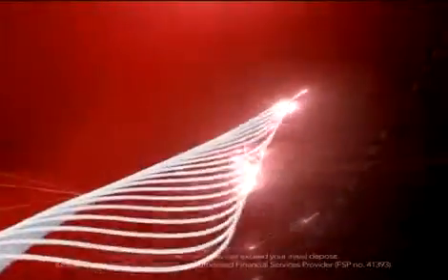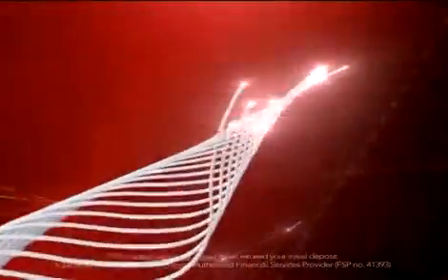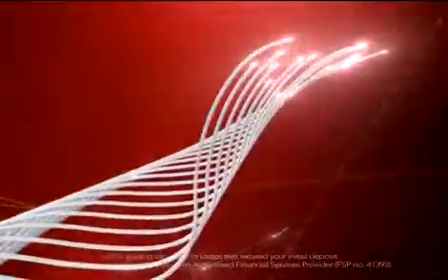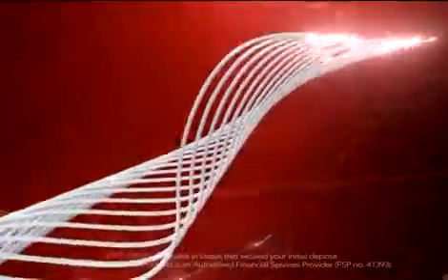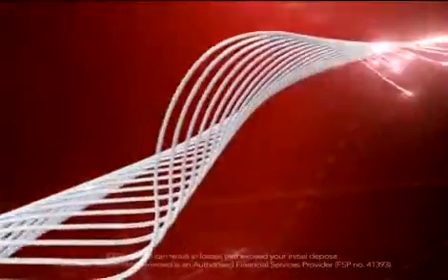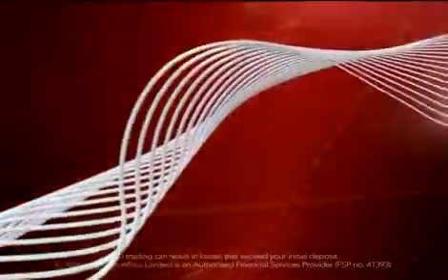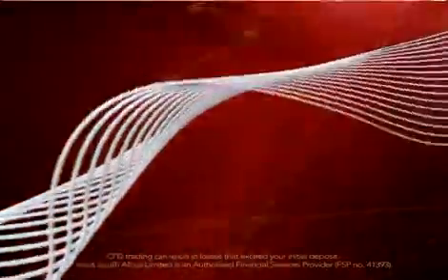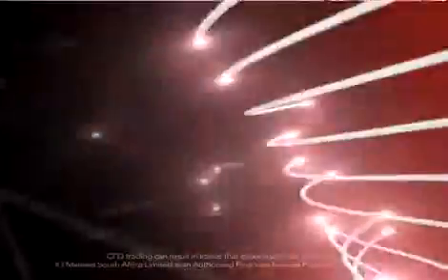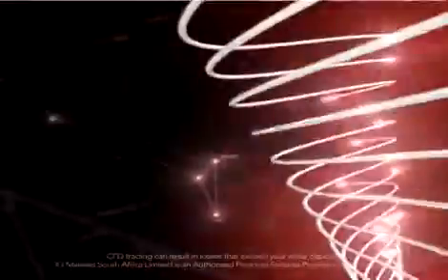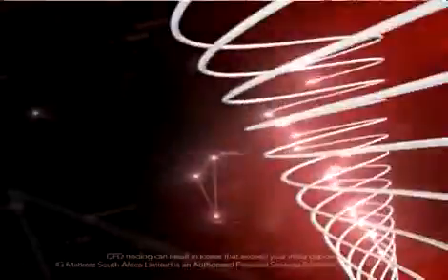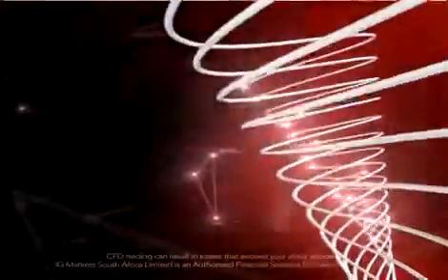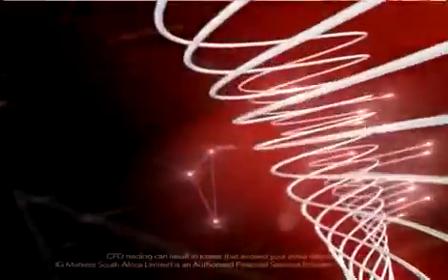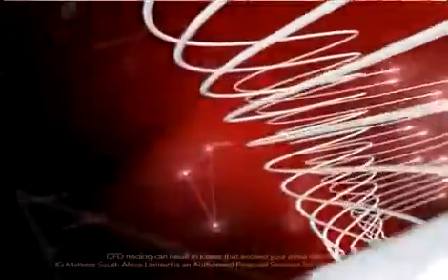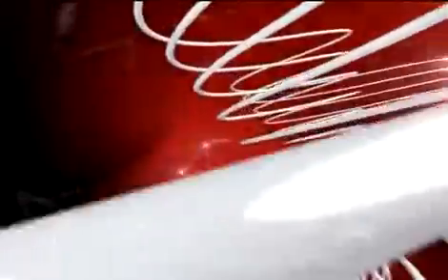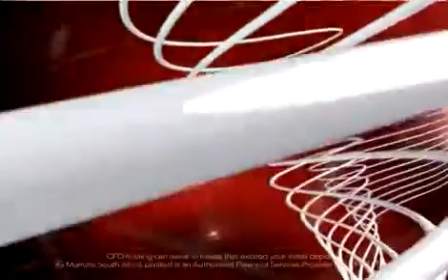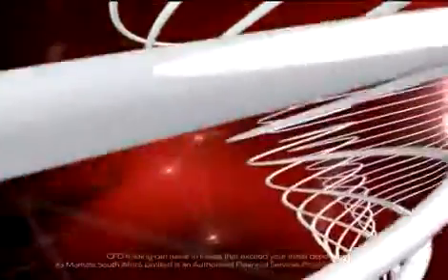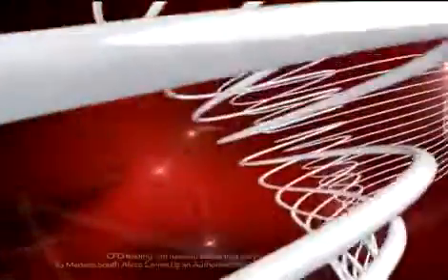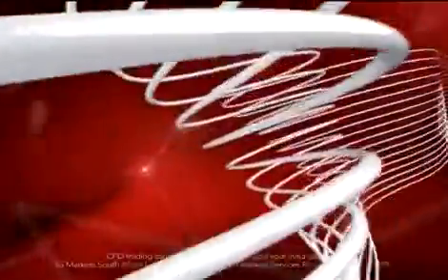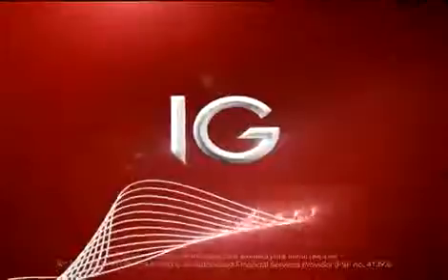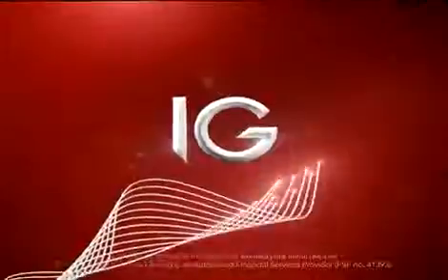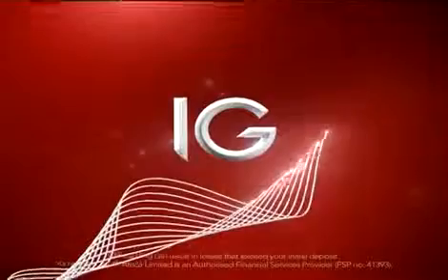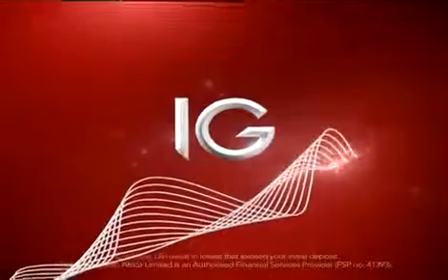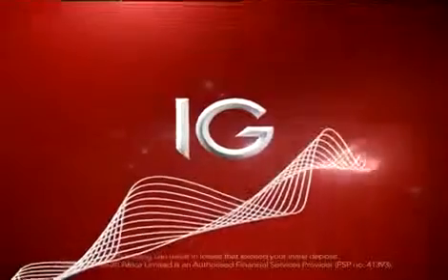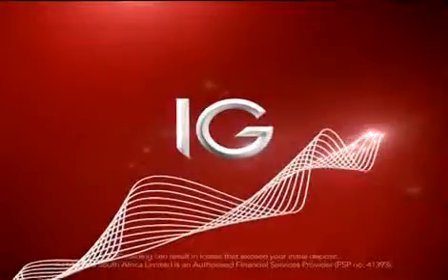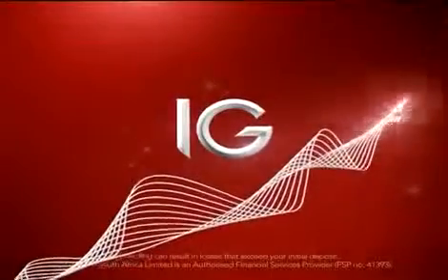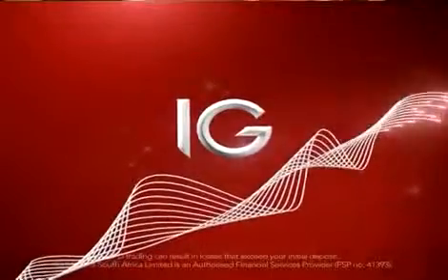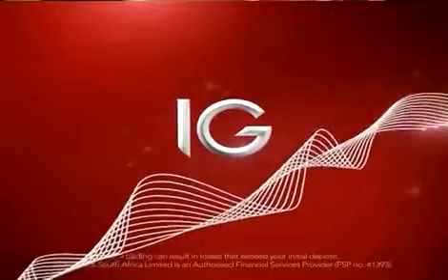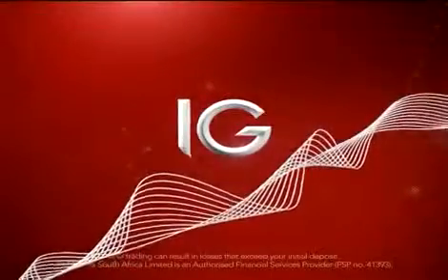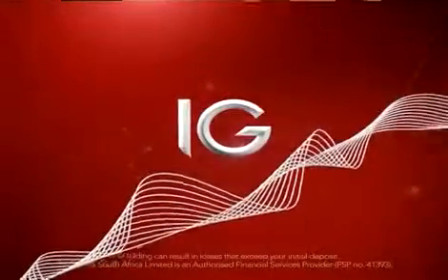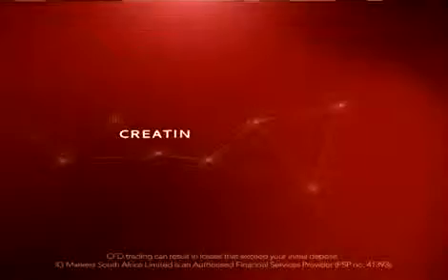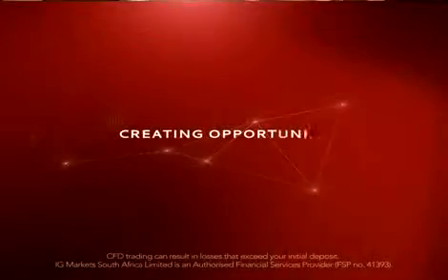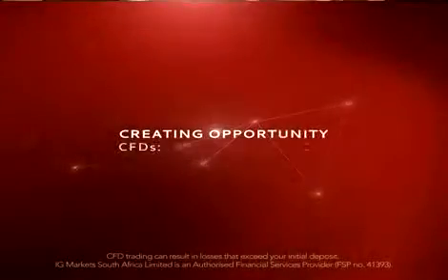Trader's Corner is proudly brought to you by IG, the specialists in CFD trading.